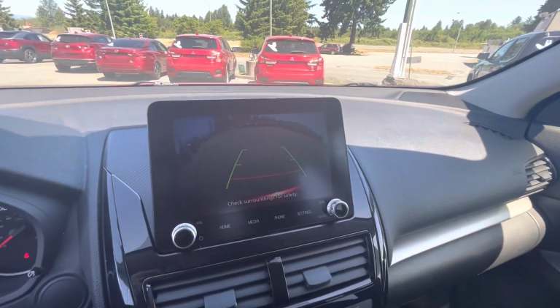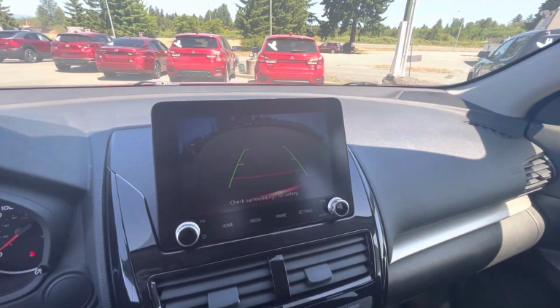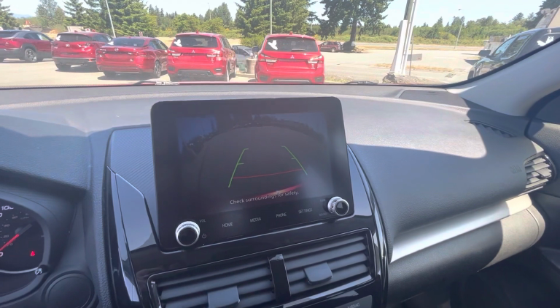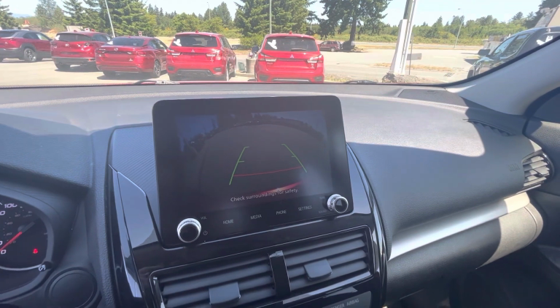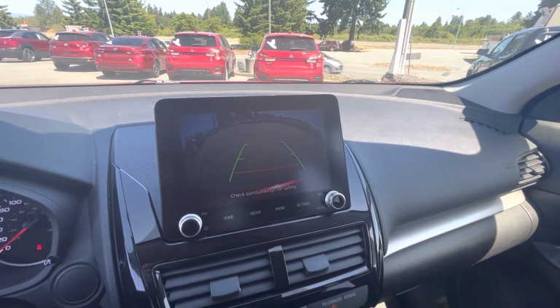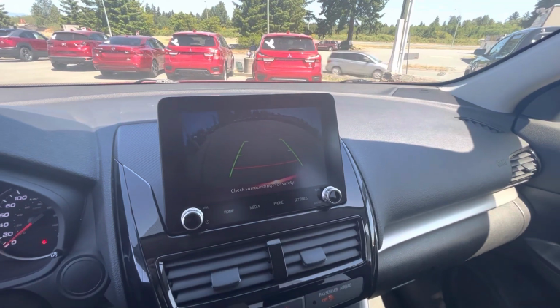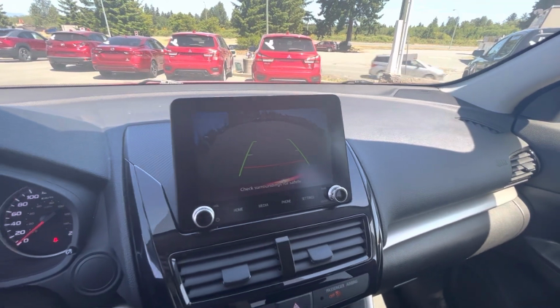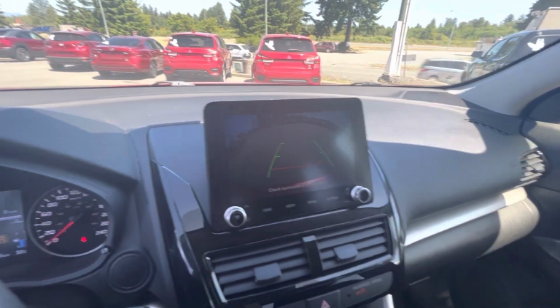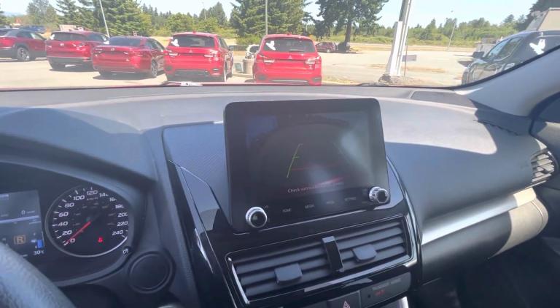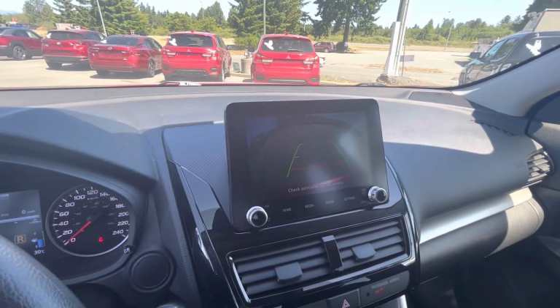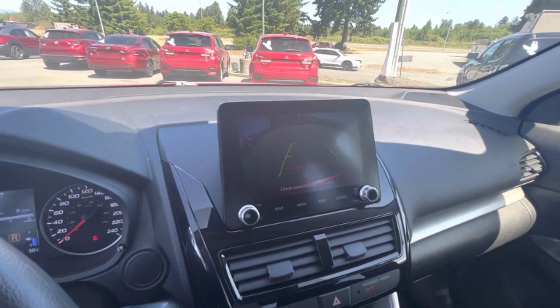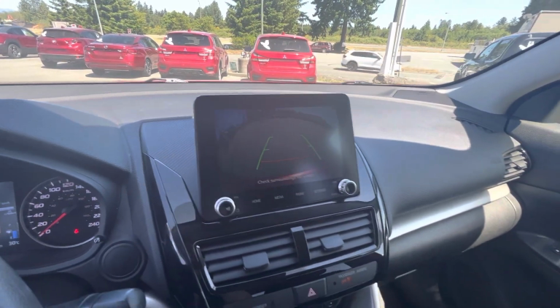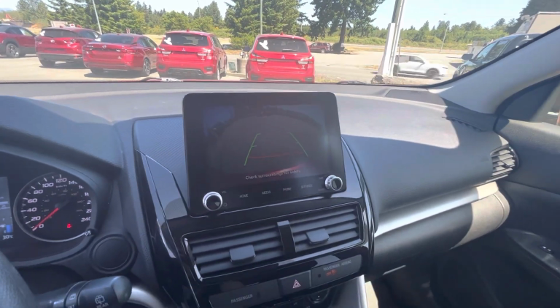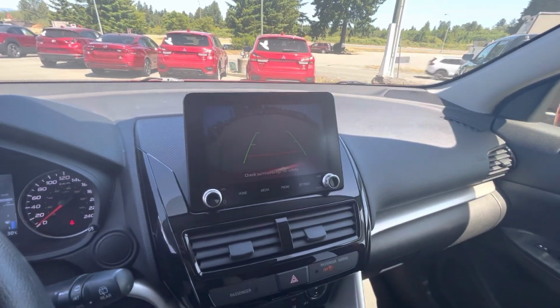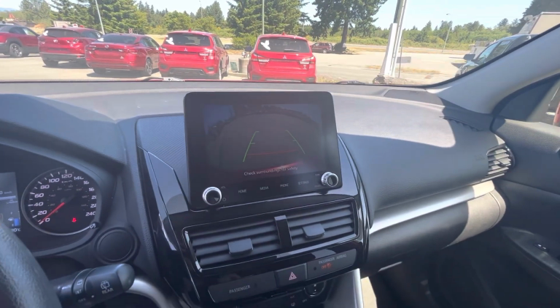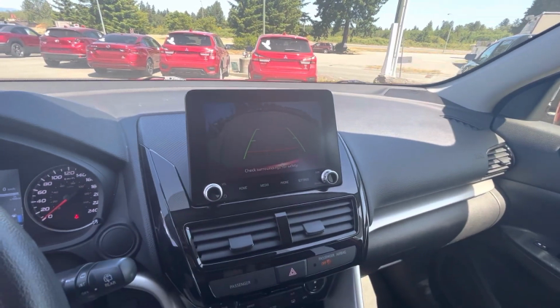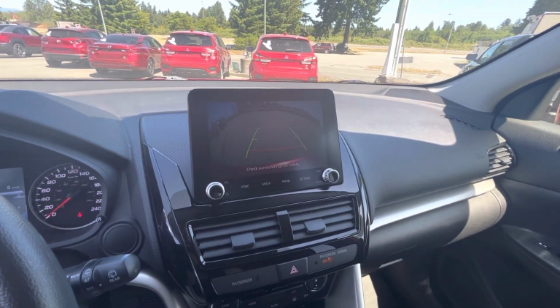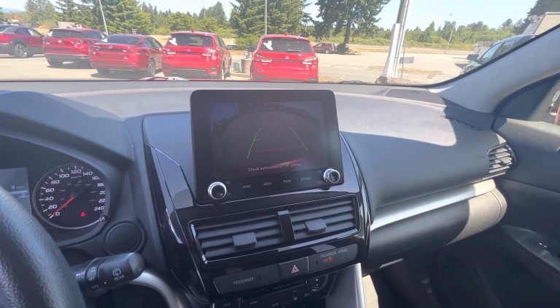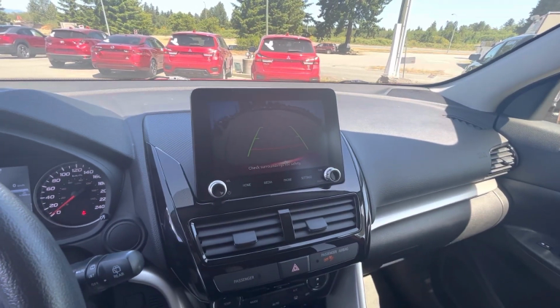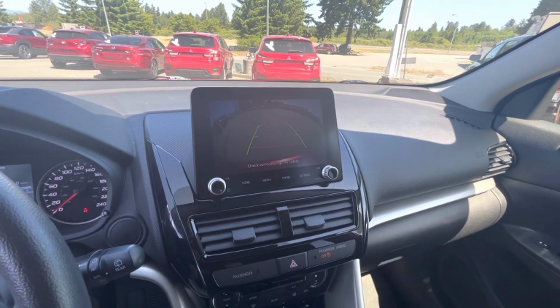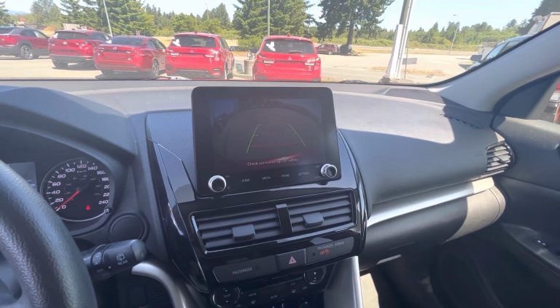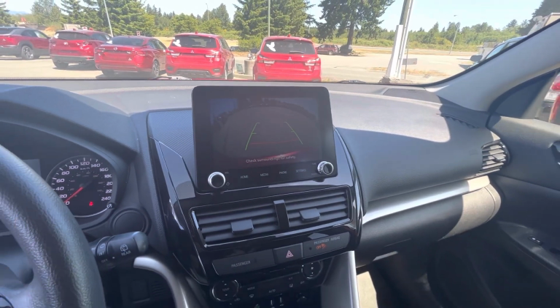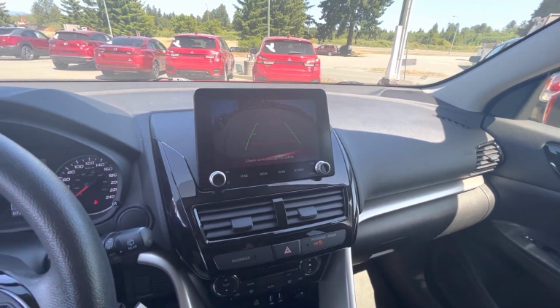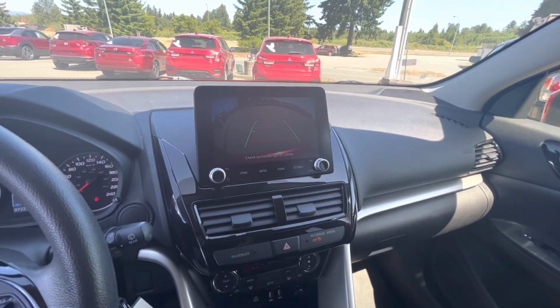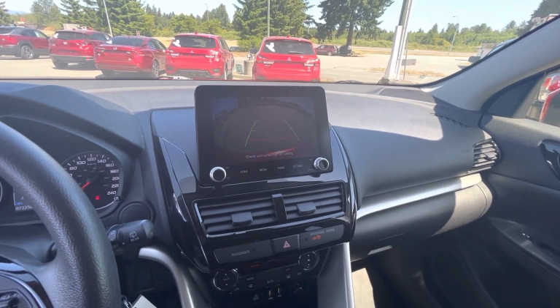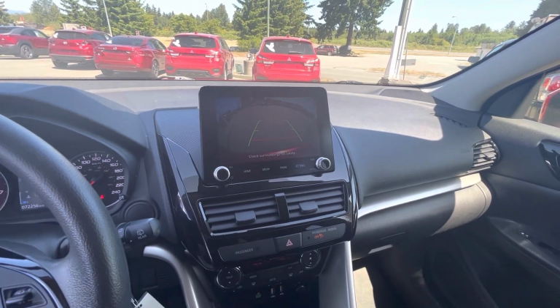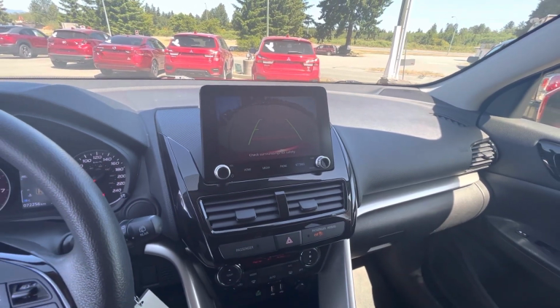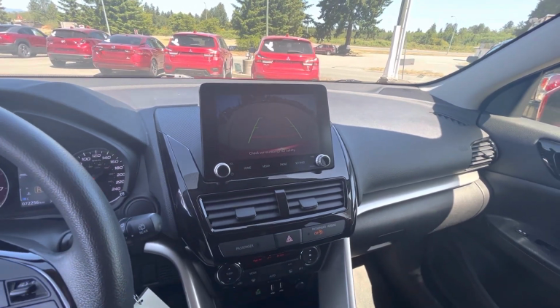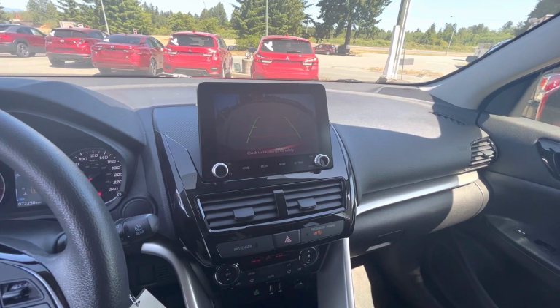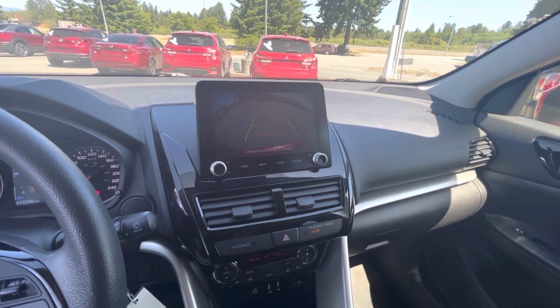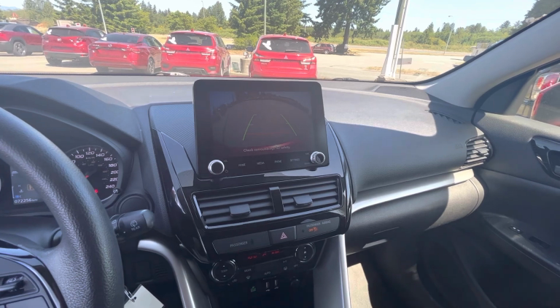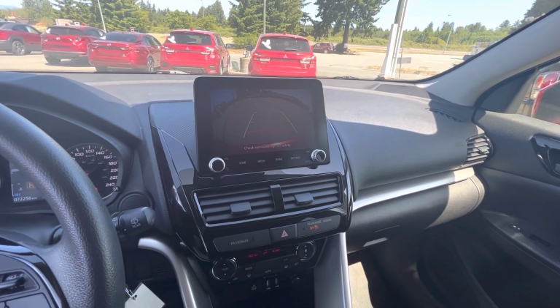I'm just gonna put it in reverse so you can see the camera. It's kind of hard to see on camera through my camera, but it's massive — you have tons of visibility.